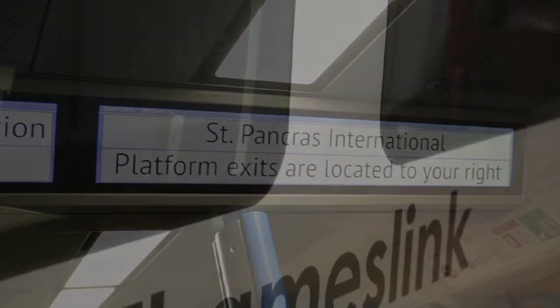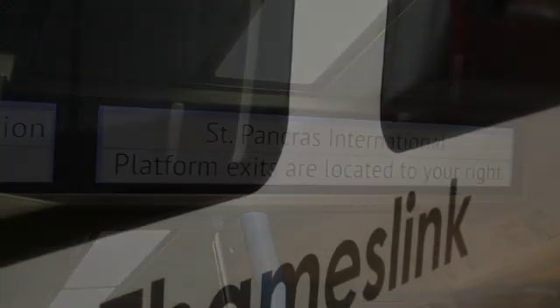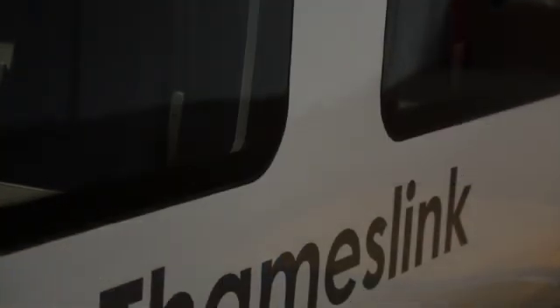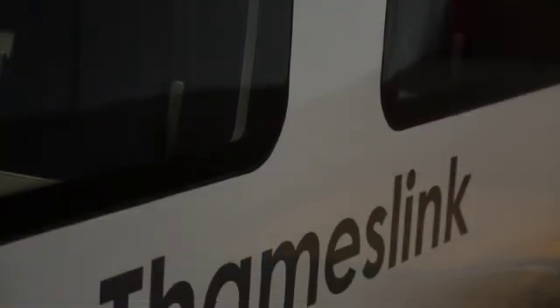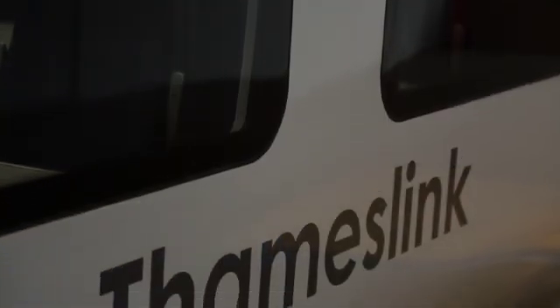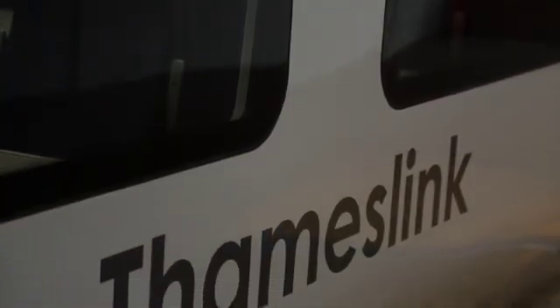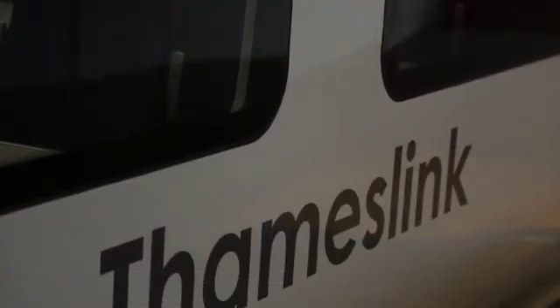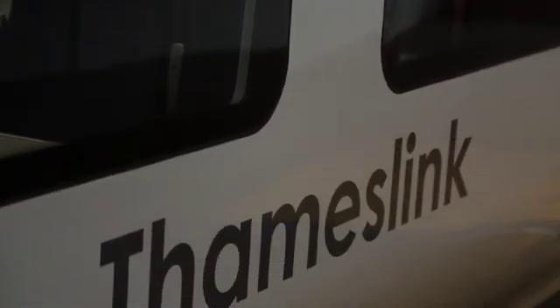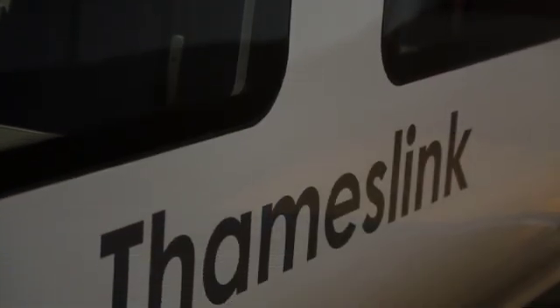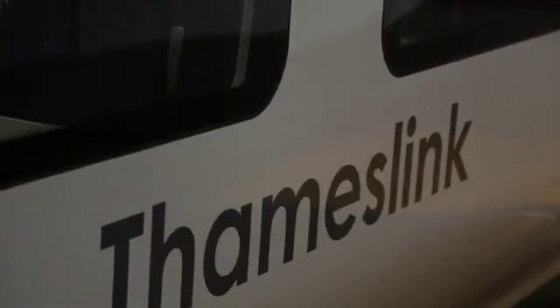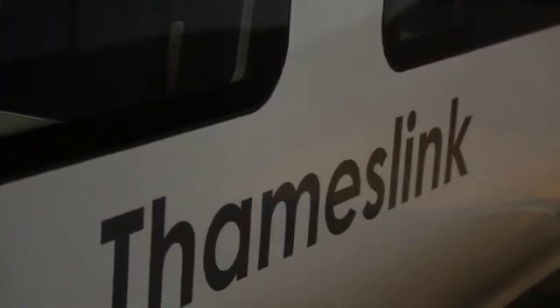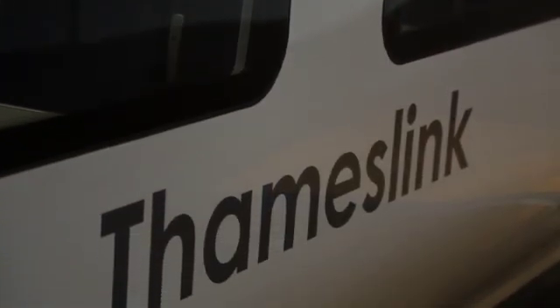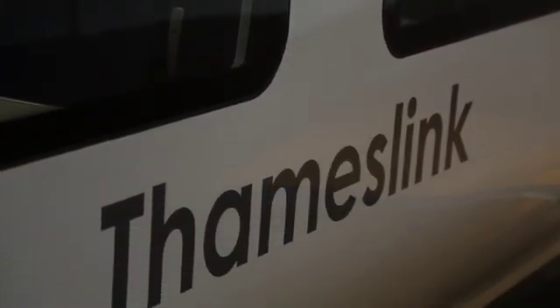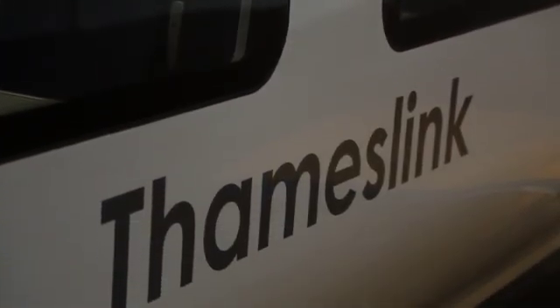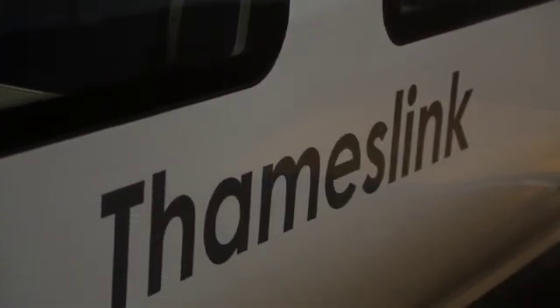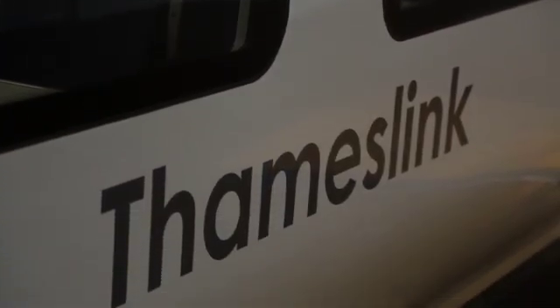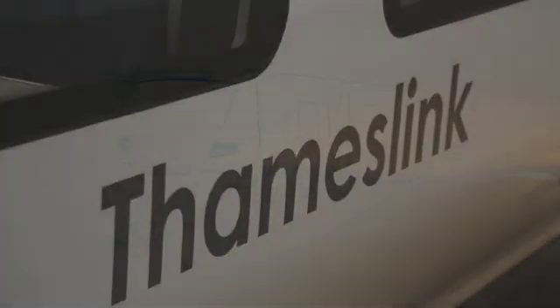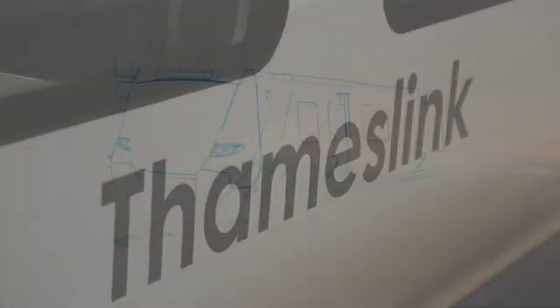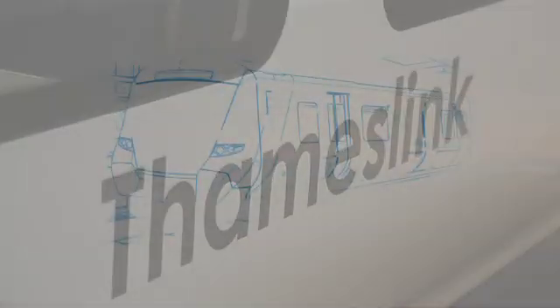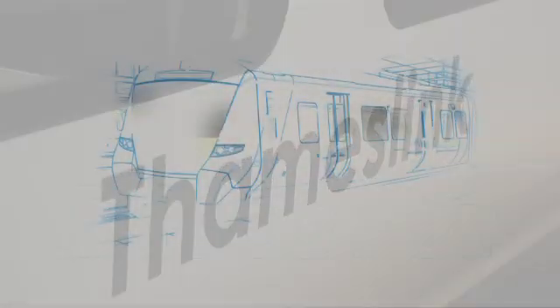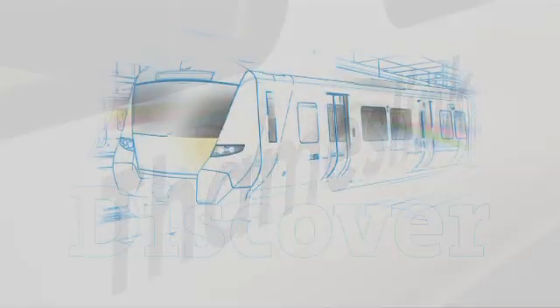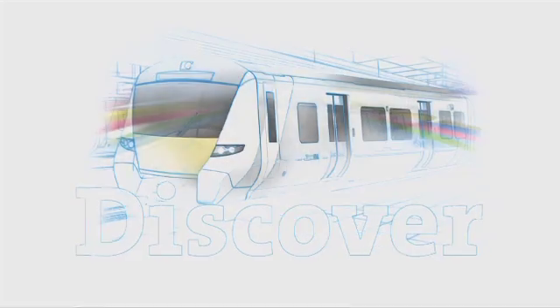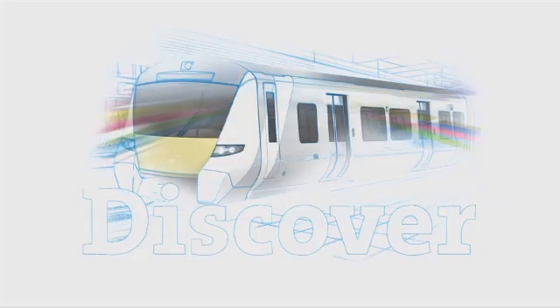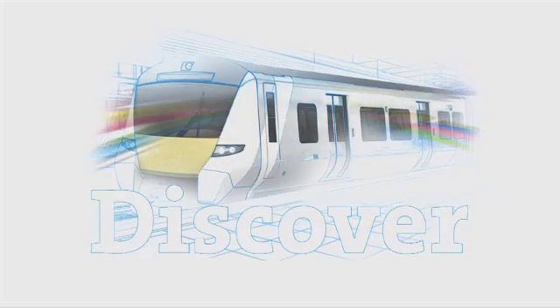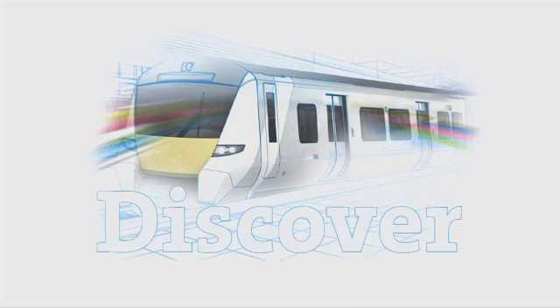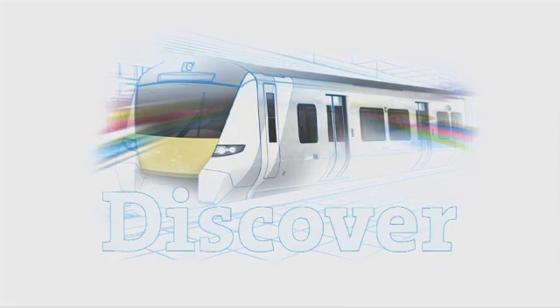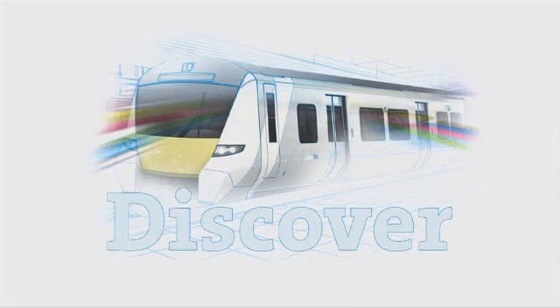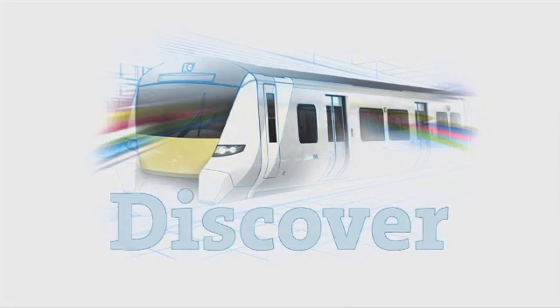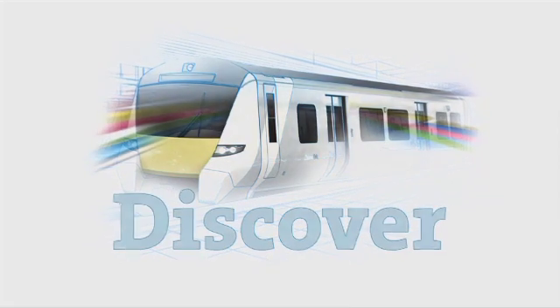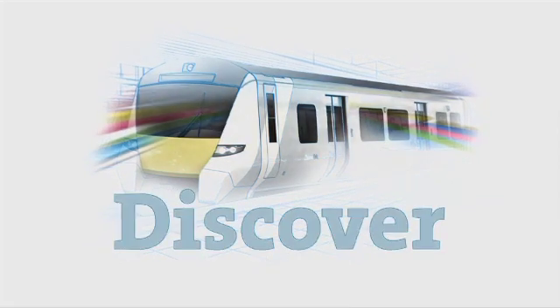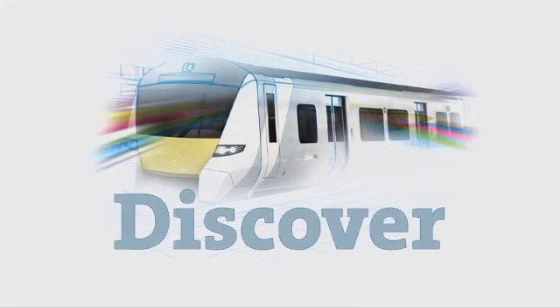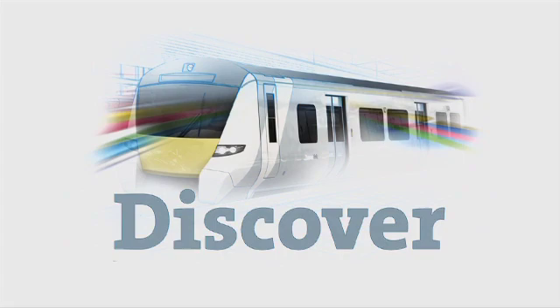Thameslink. Transforming north-south travel across the capital and beyond. Discover.